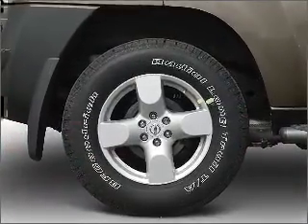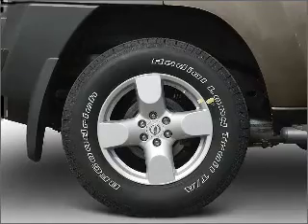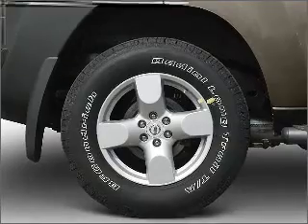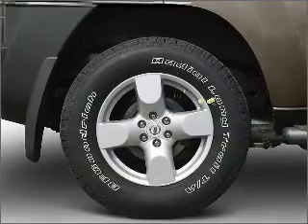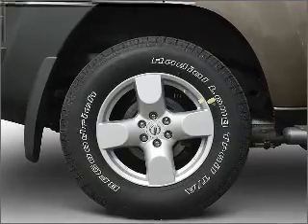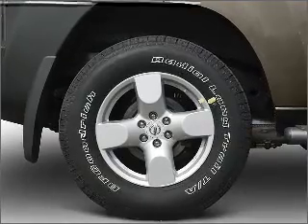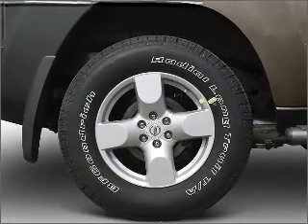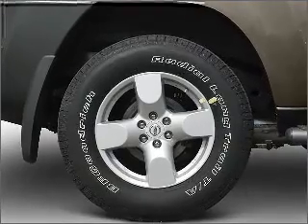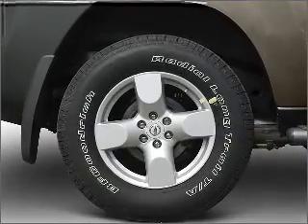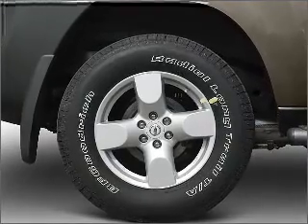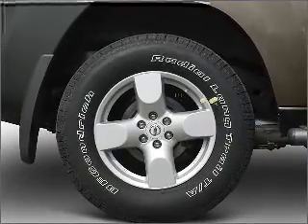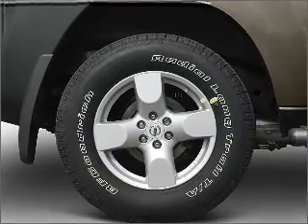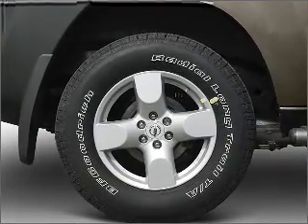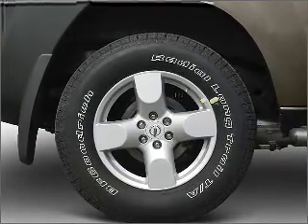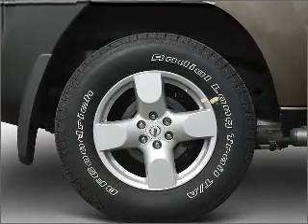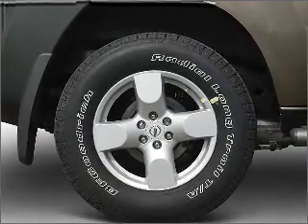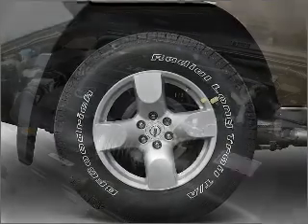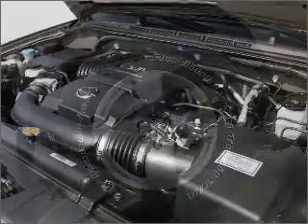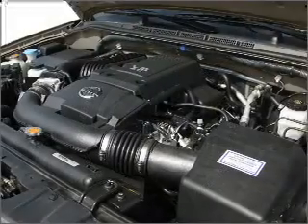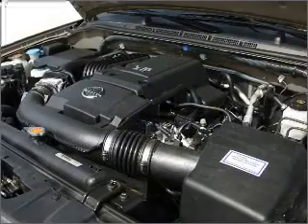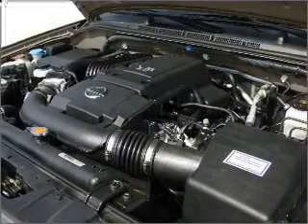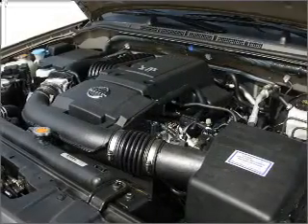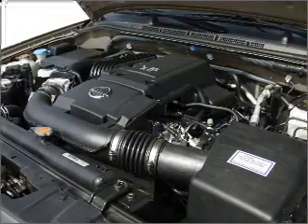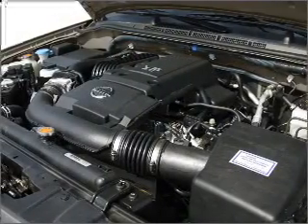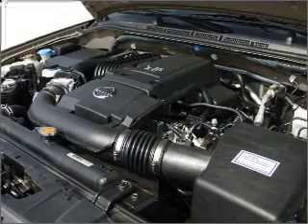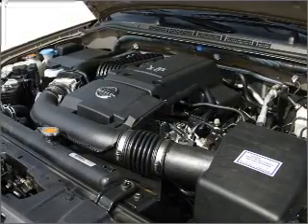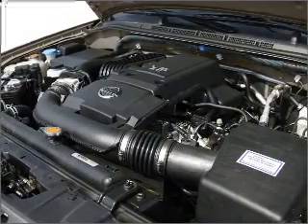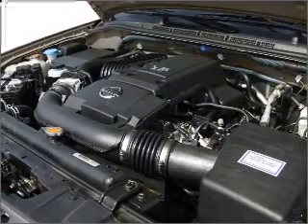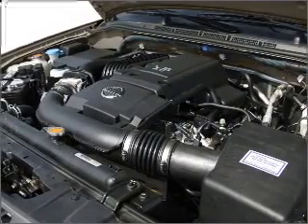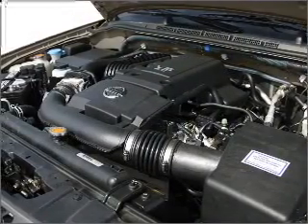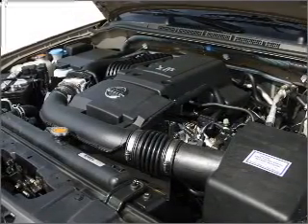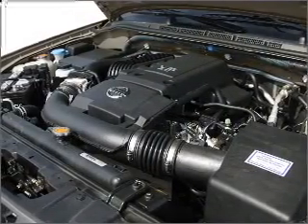Treat yourself to a premium sound system. The anti-lock braking system will help deliver you safely to your destination.